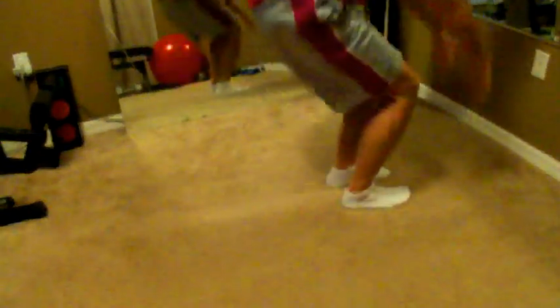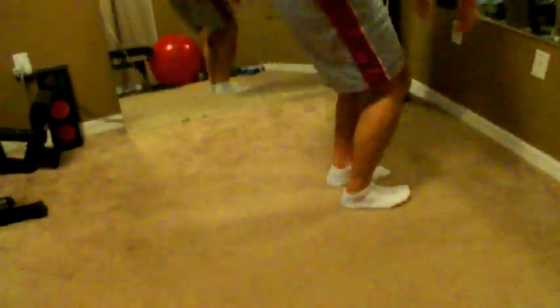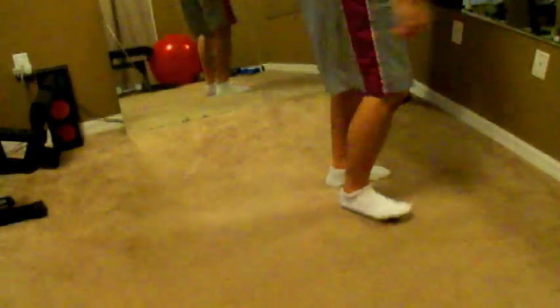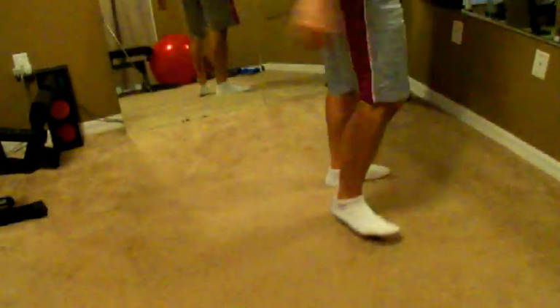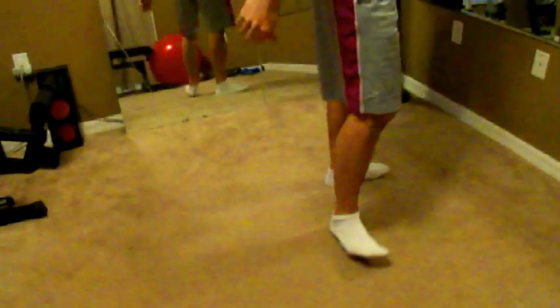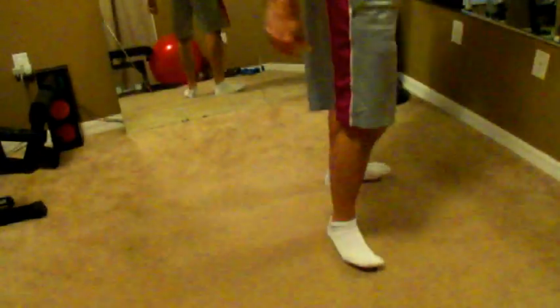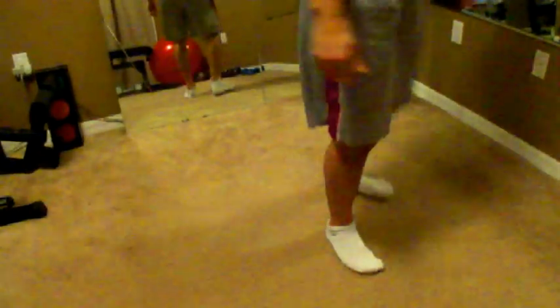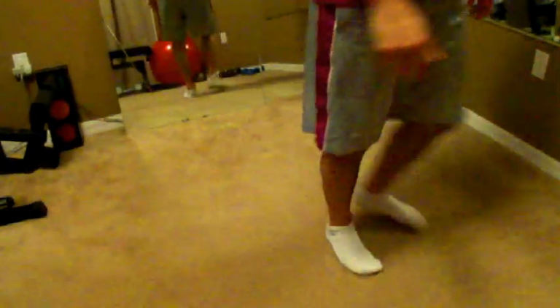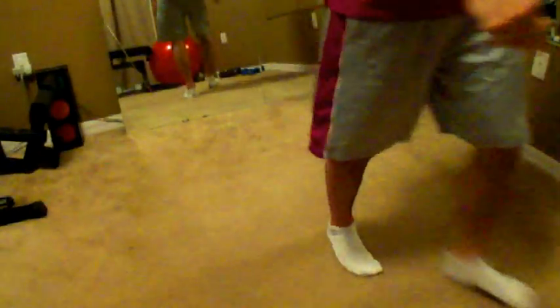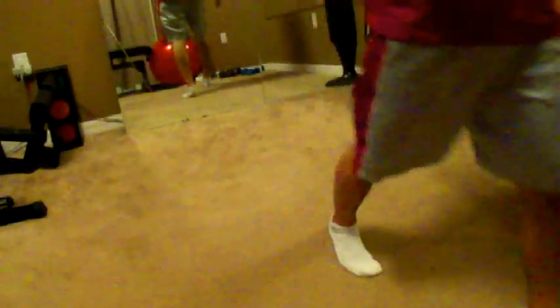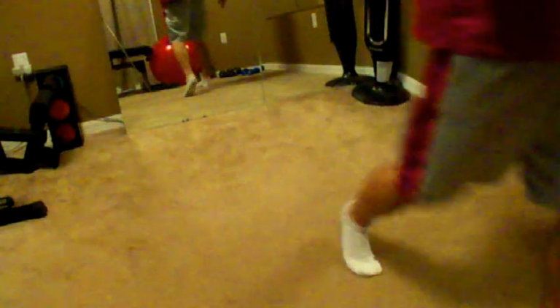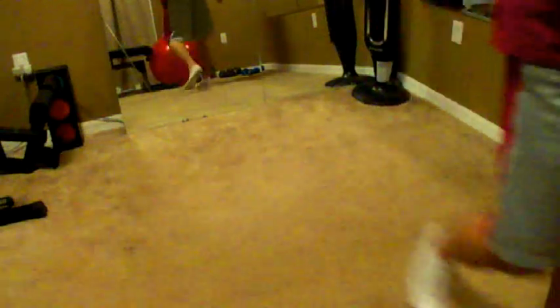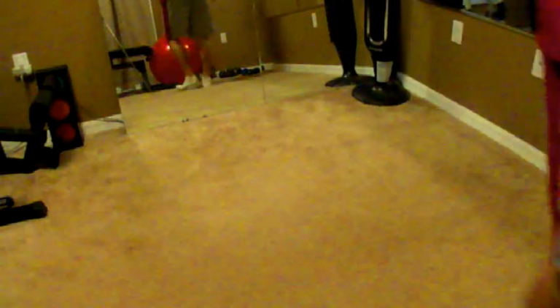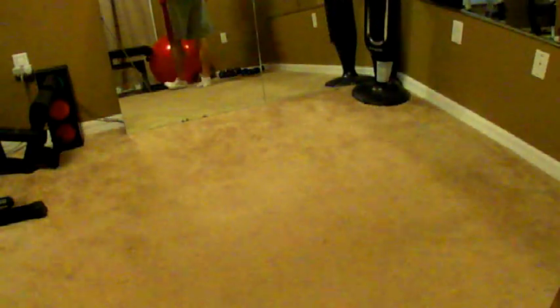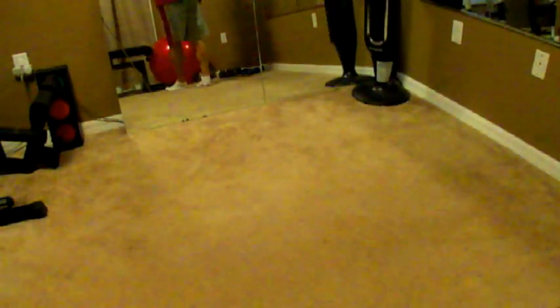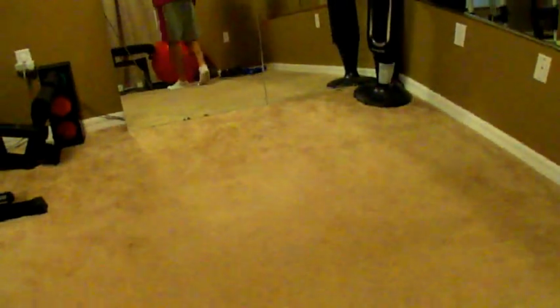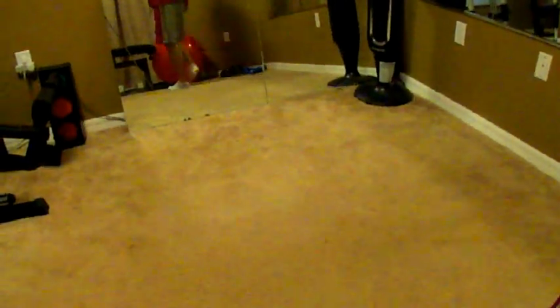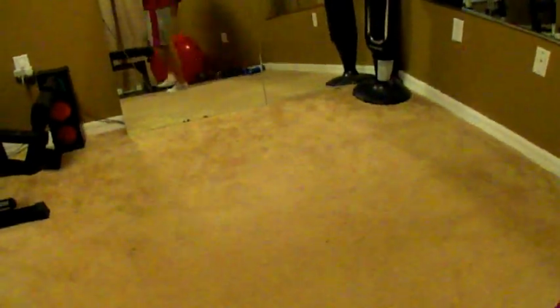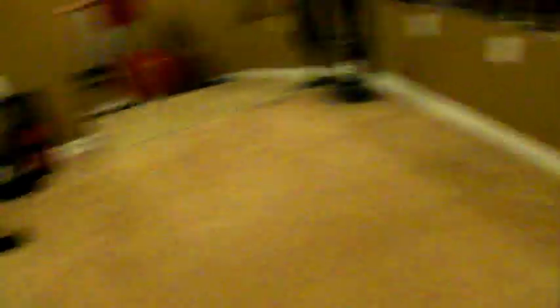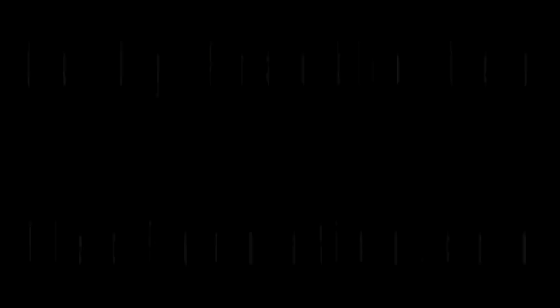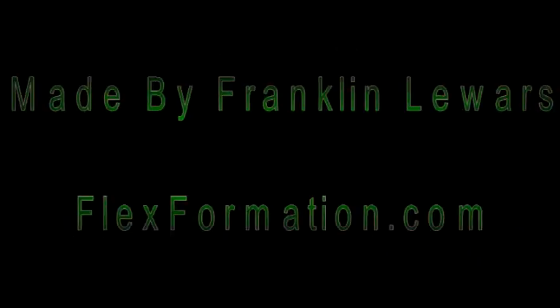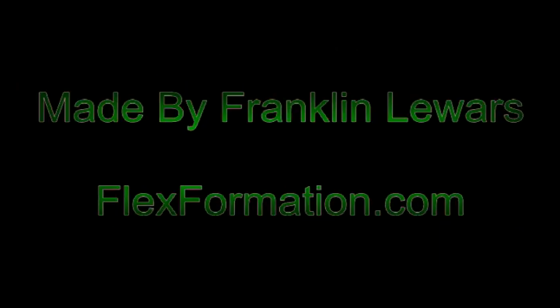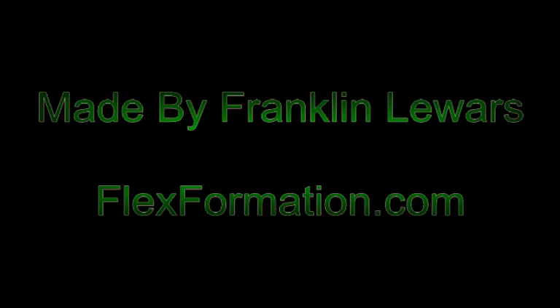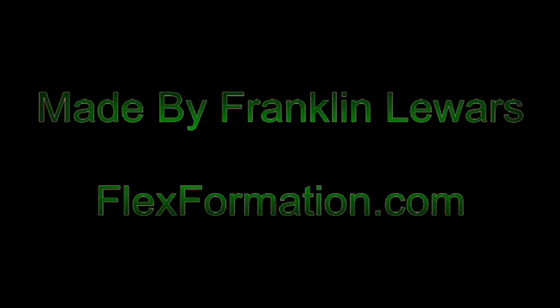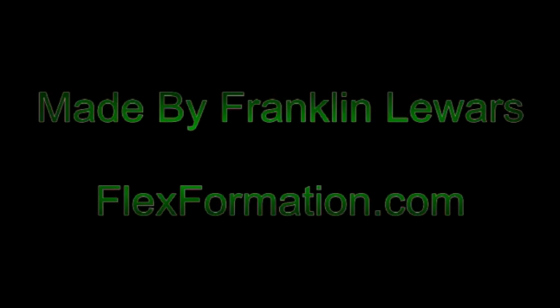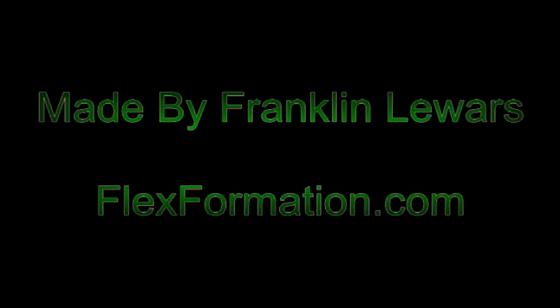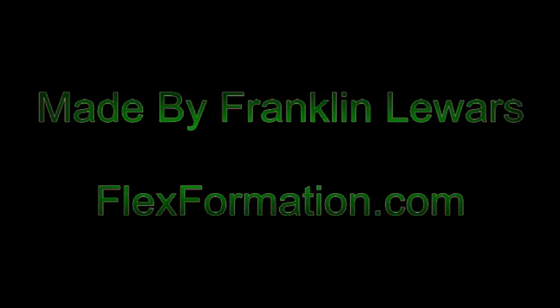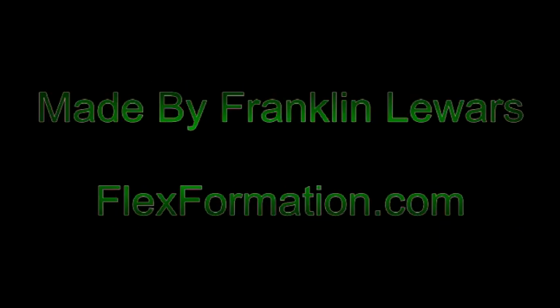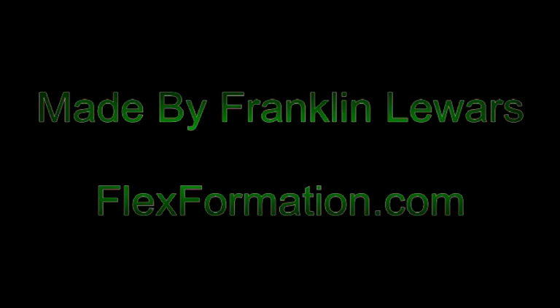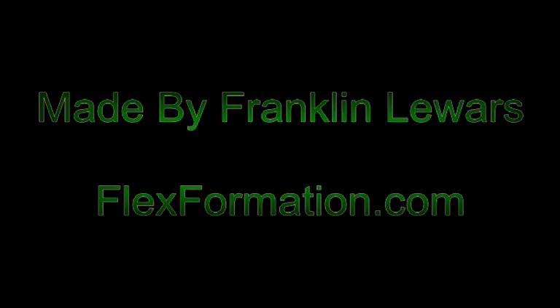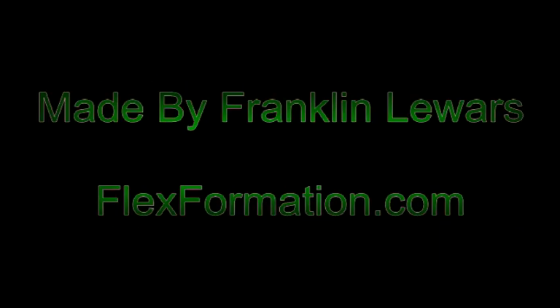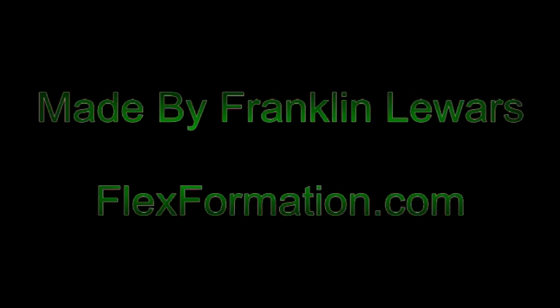Also check out my website flexformation.com, and if you like it, comment and subscribe.